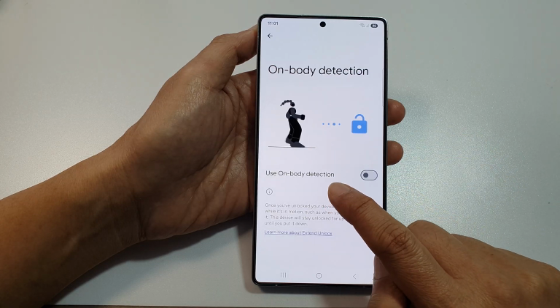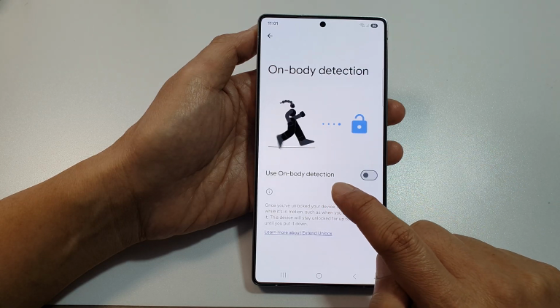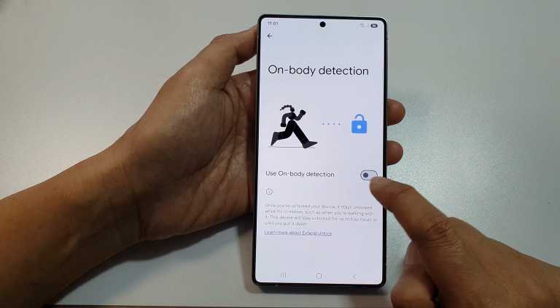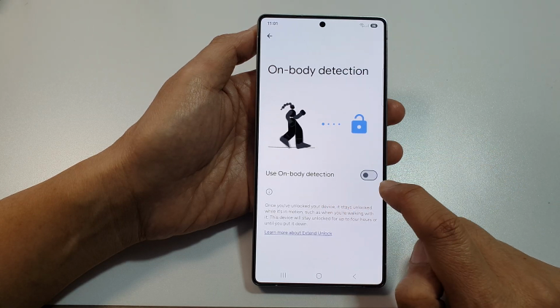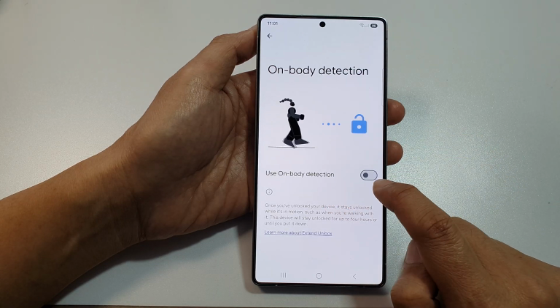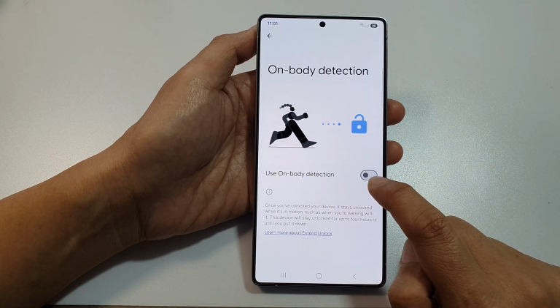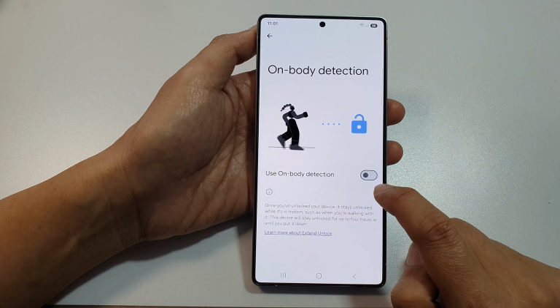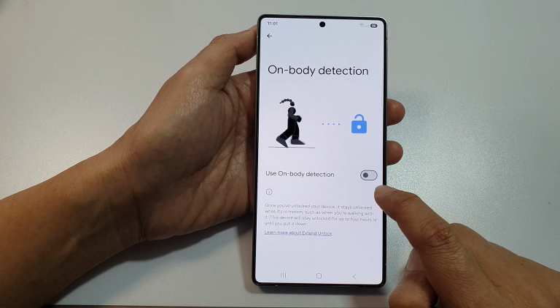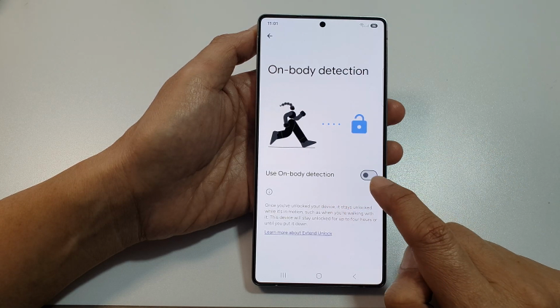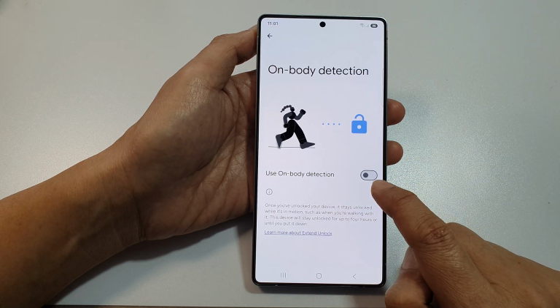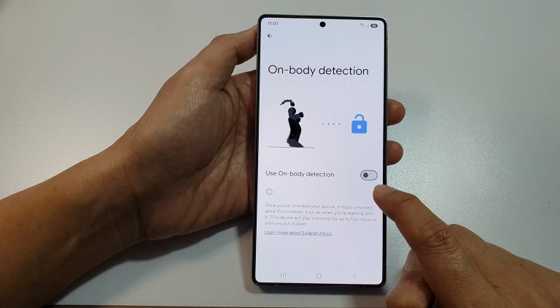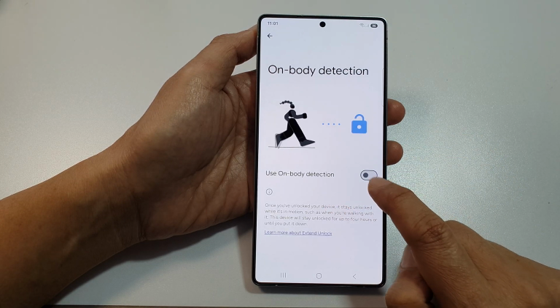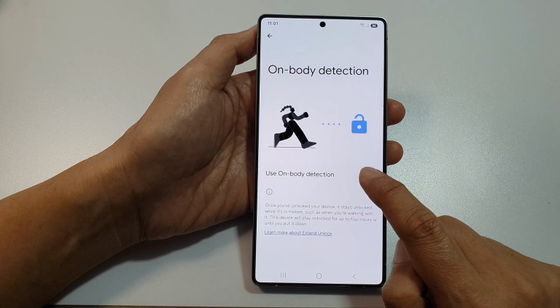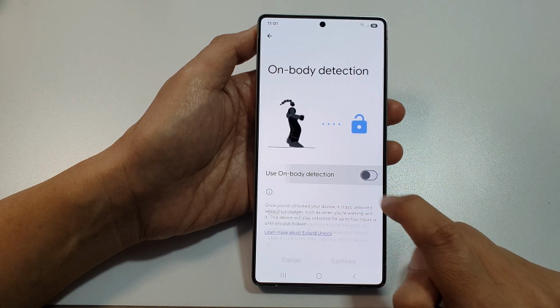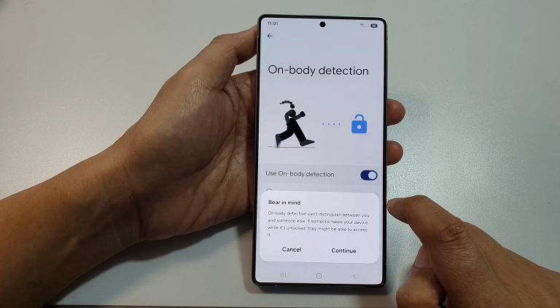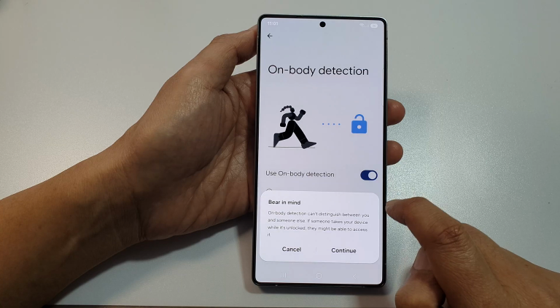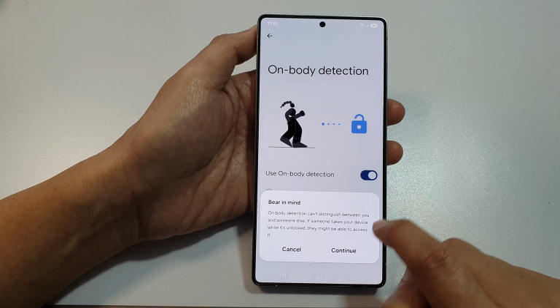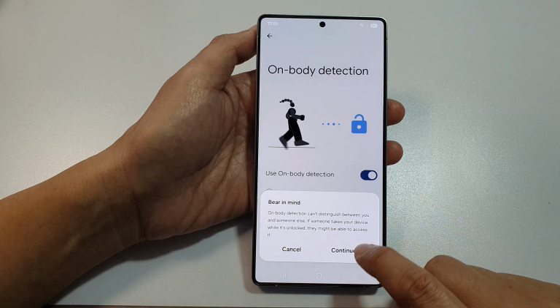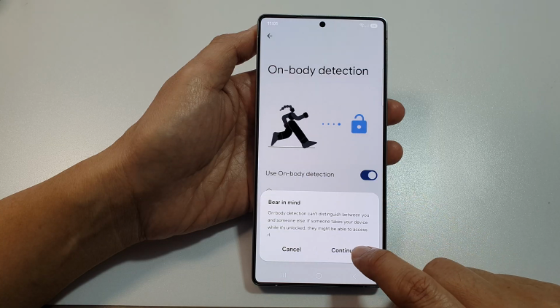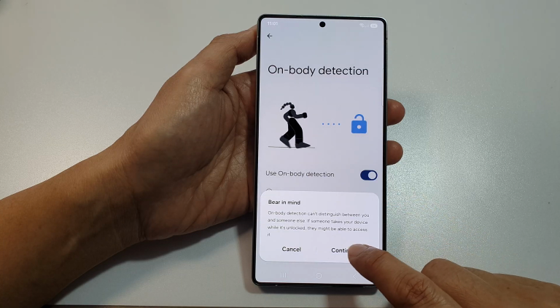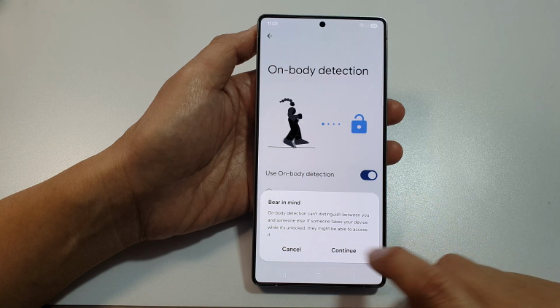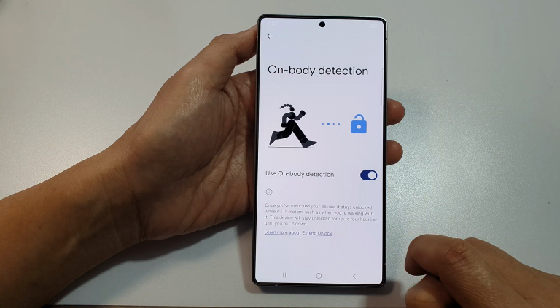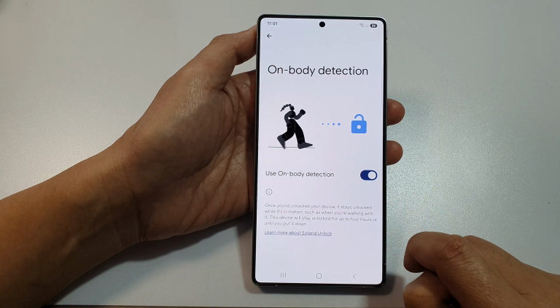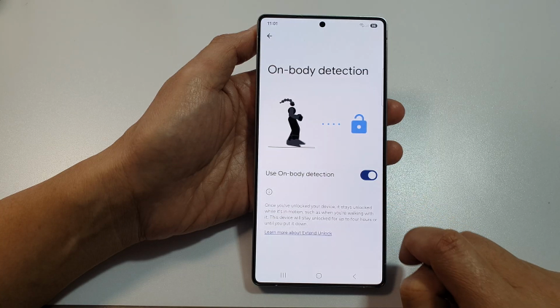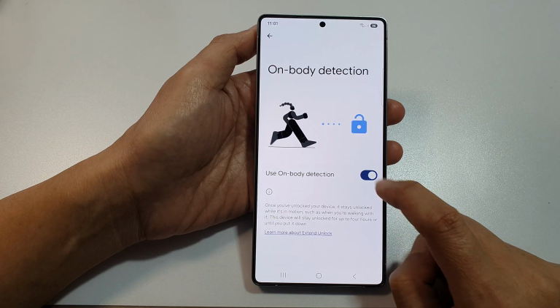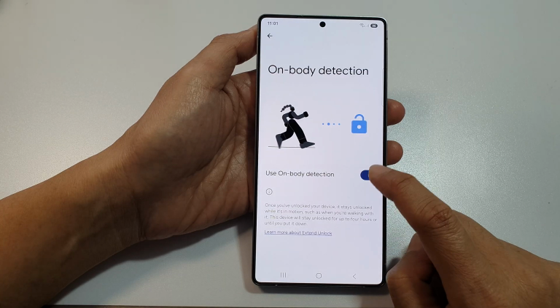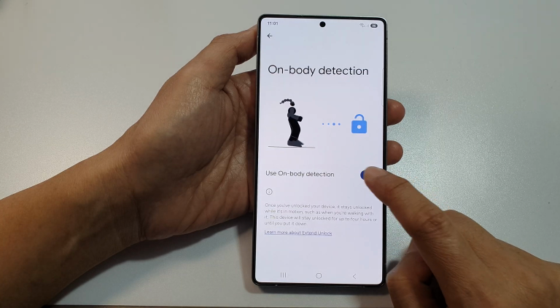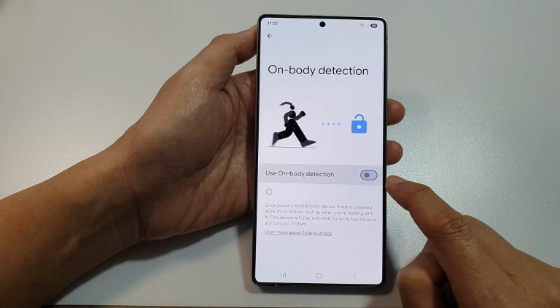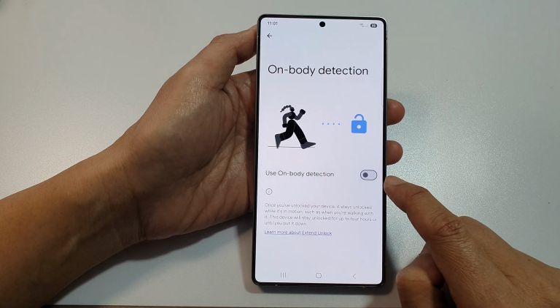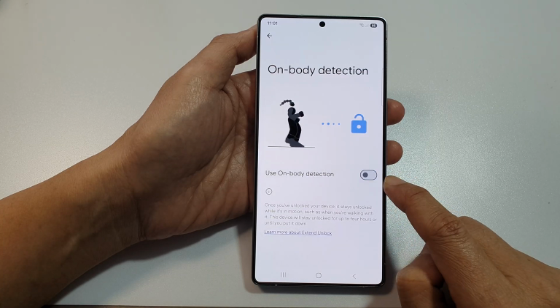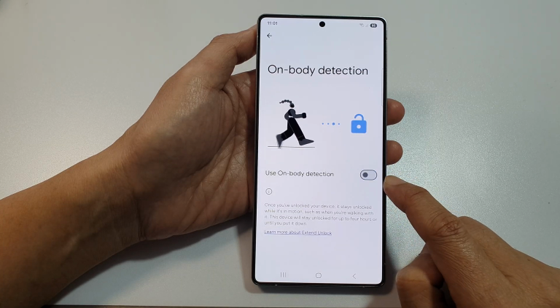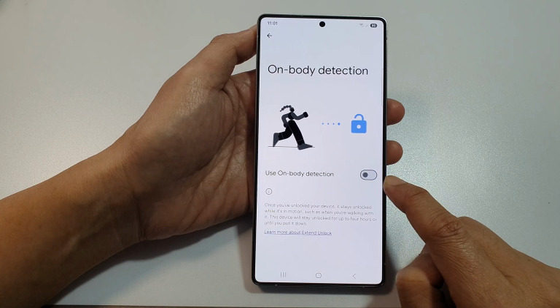Tap on Body Detection, then tap the toggle button to turn it on. Tap on Continue, or tap on it again to turn it off.